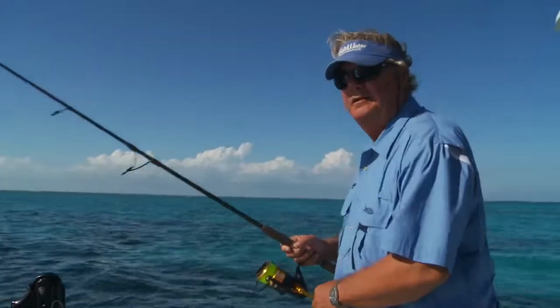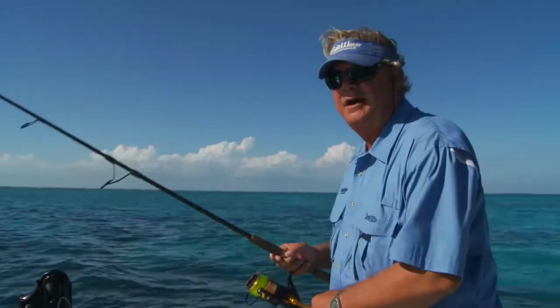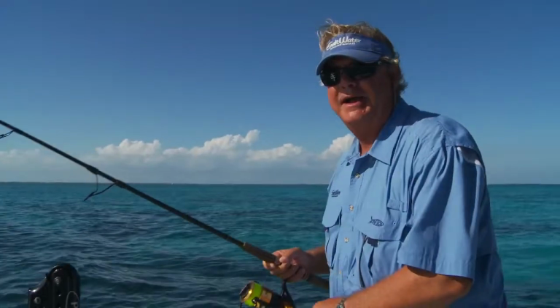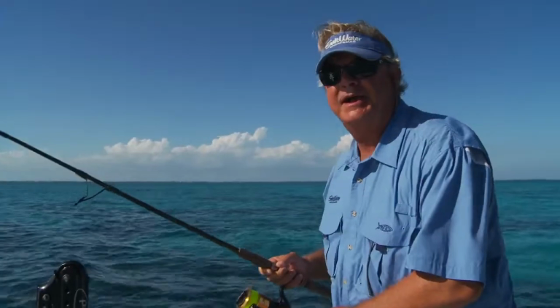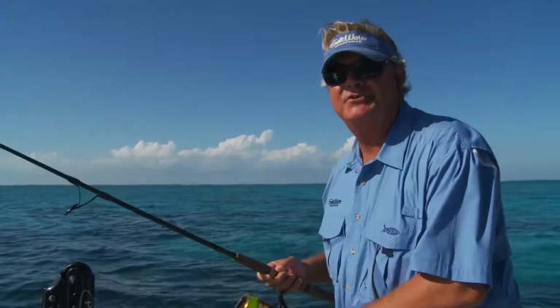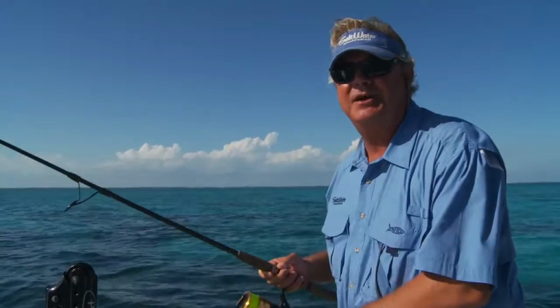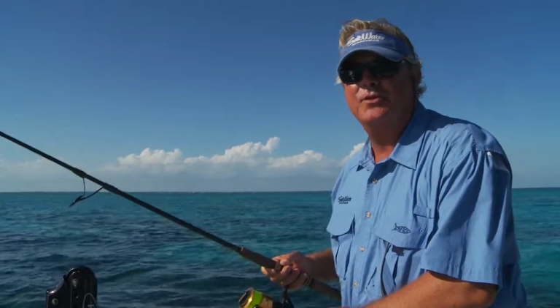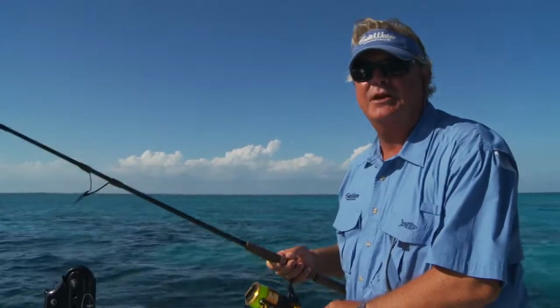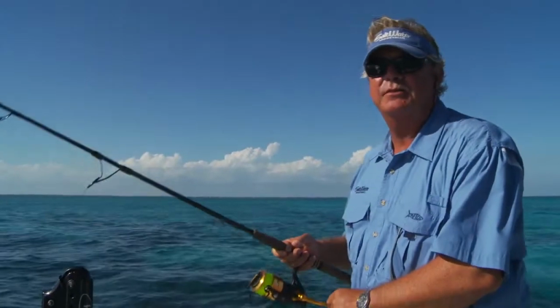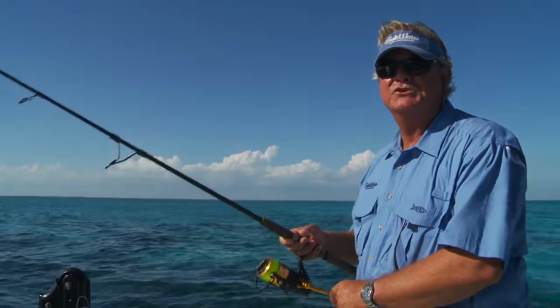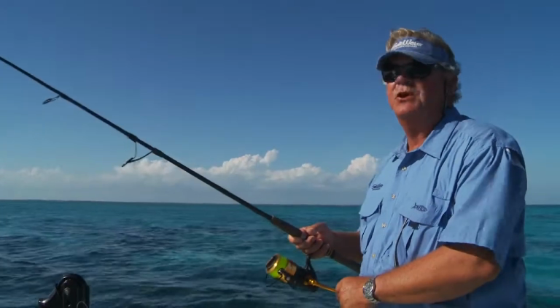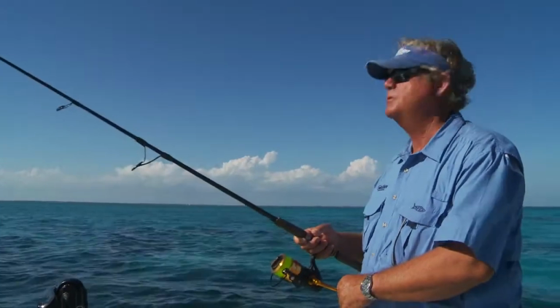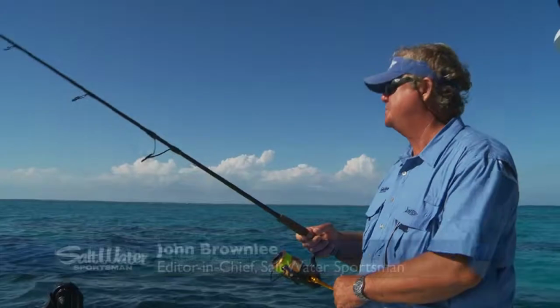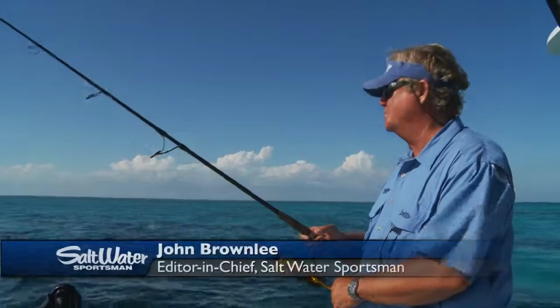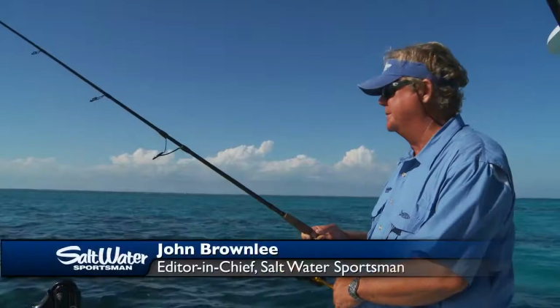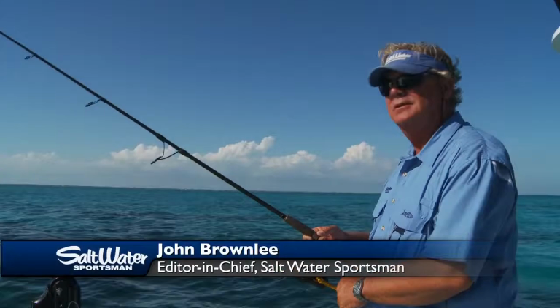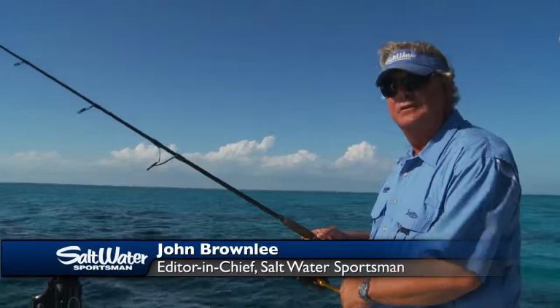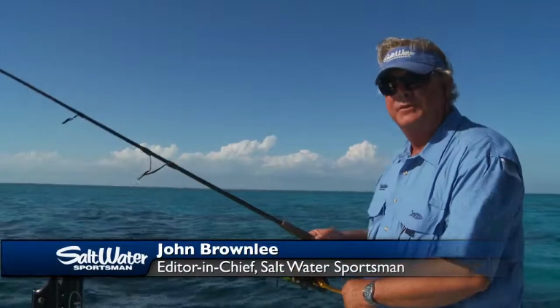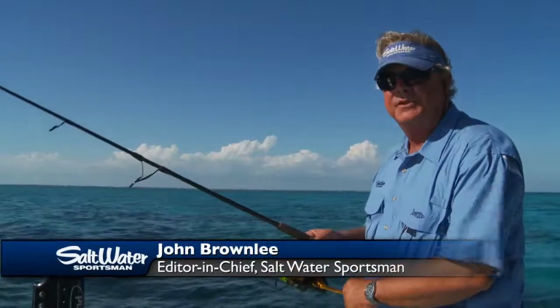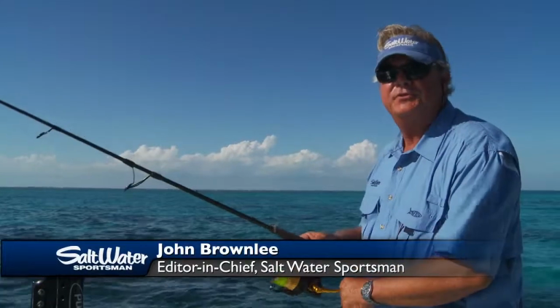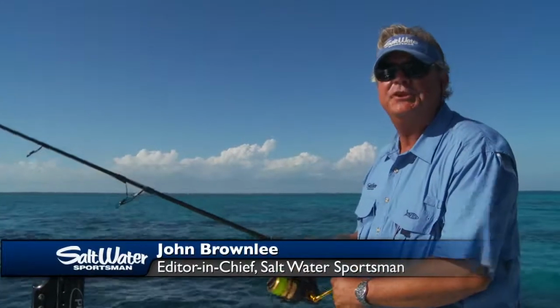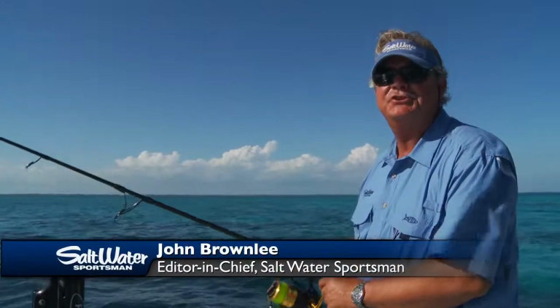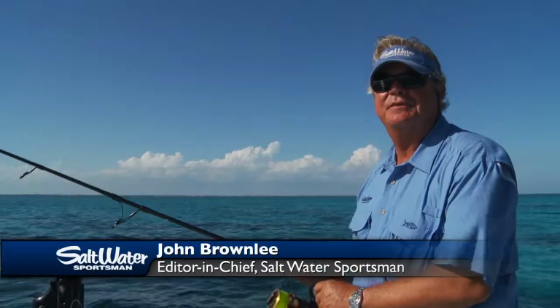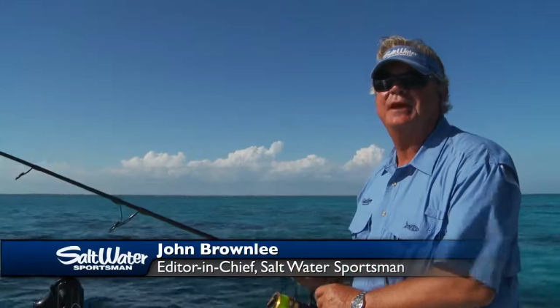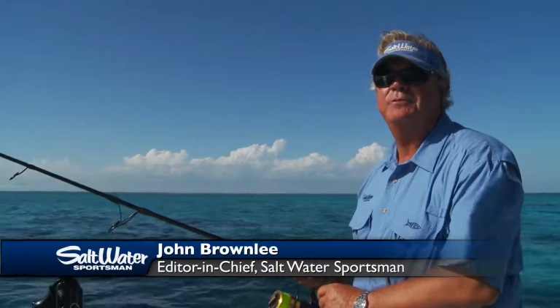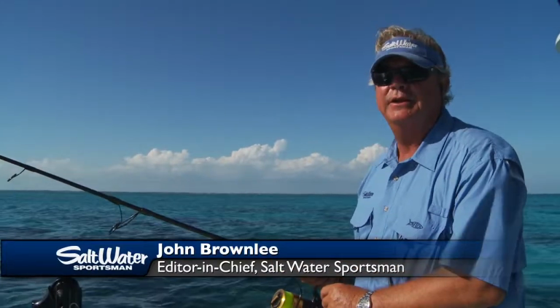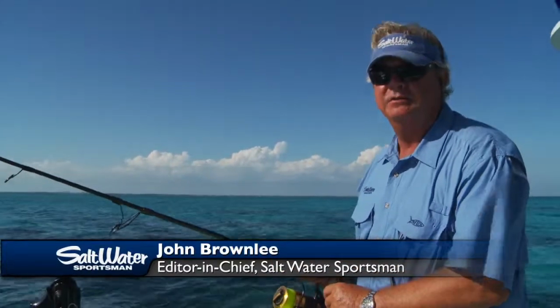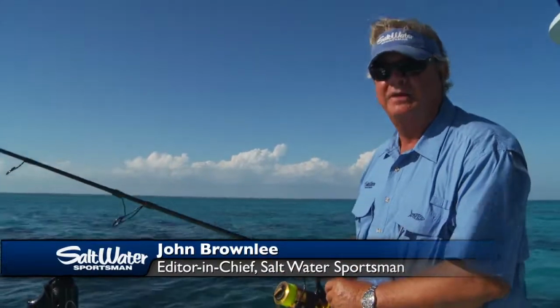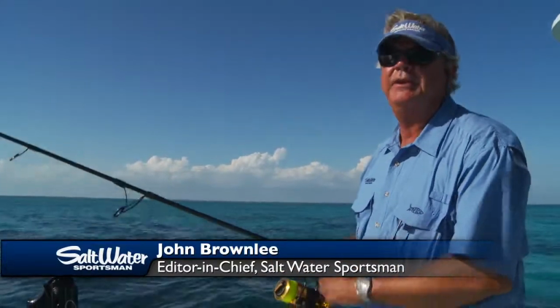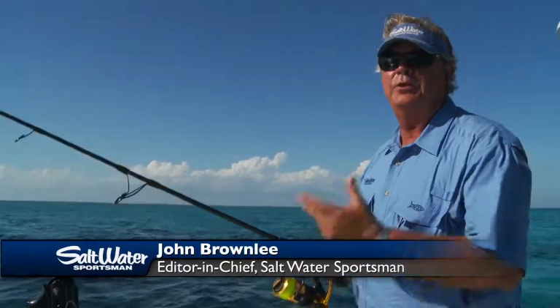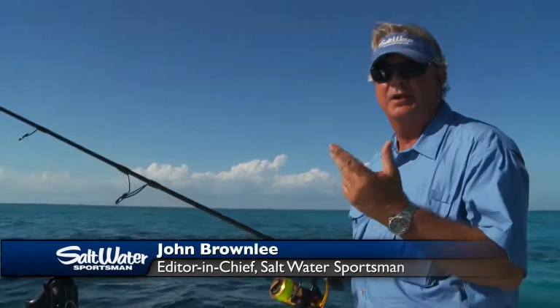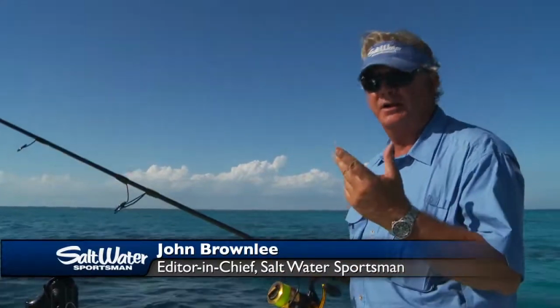Hi, I'm John Brownlee with Saltwater Sportsman with another edition of Get Real, my video blog.